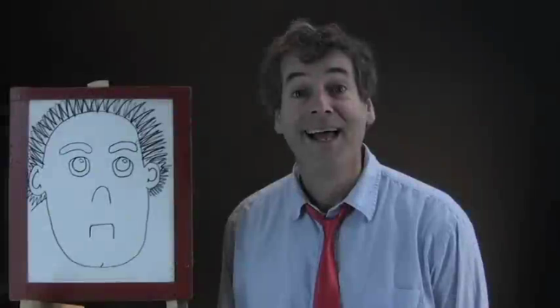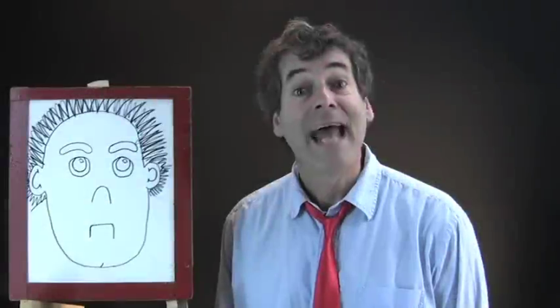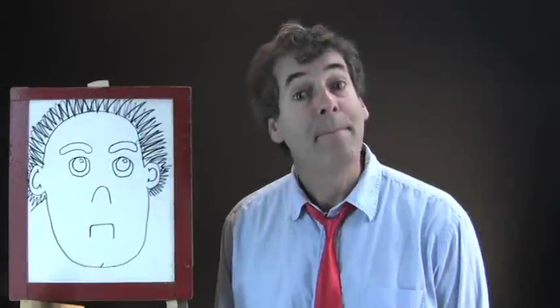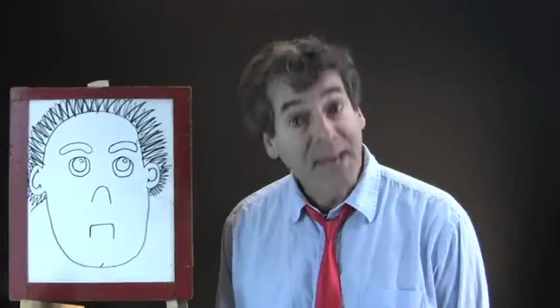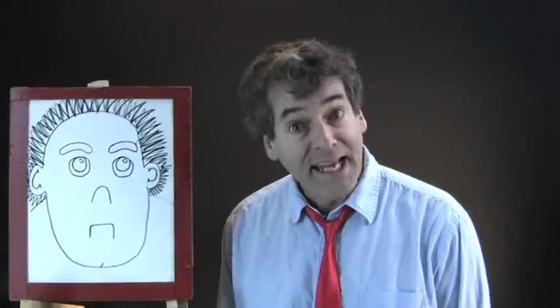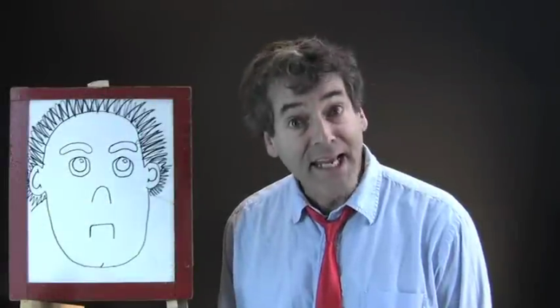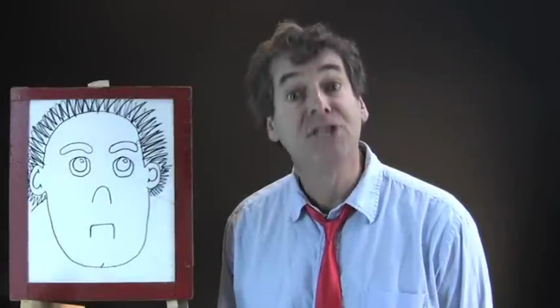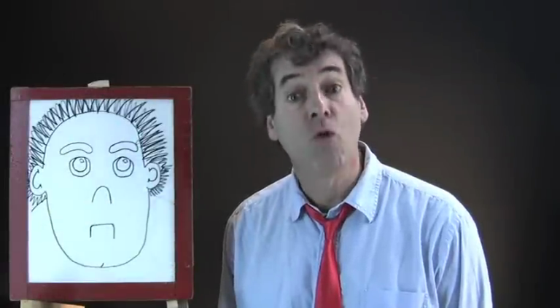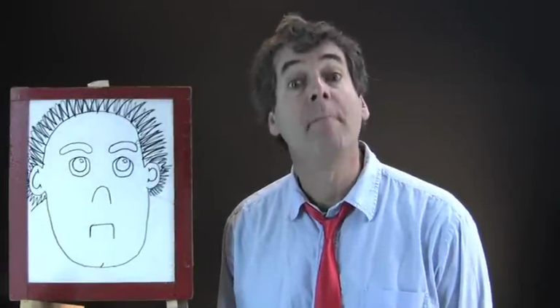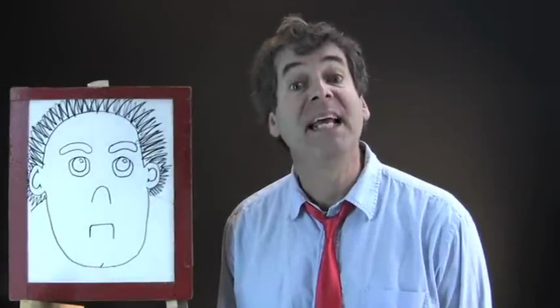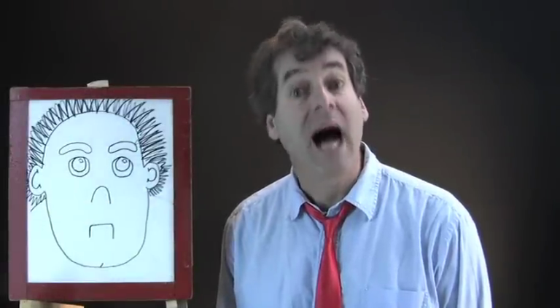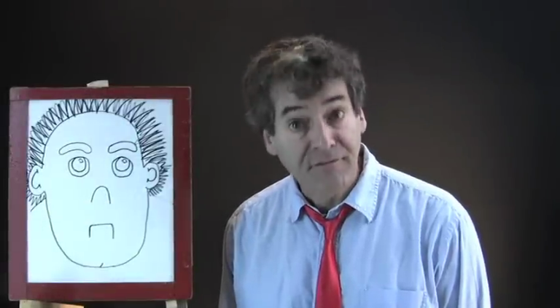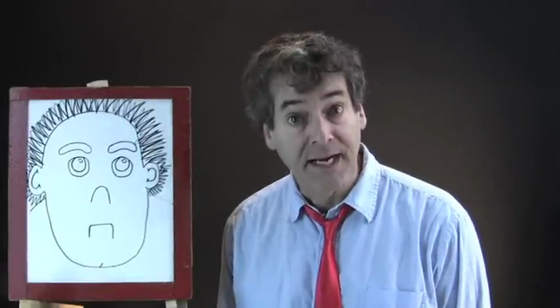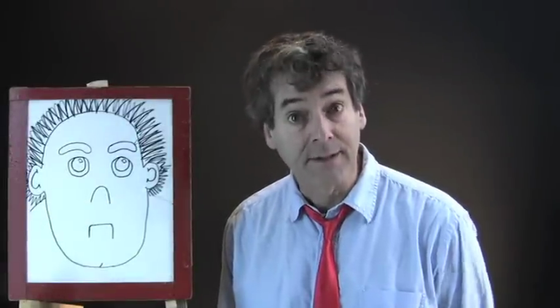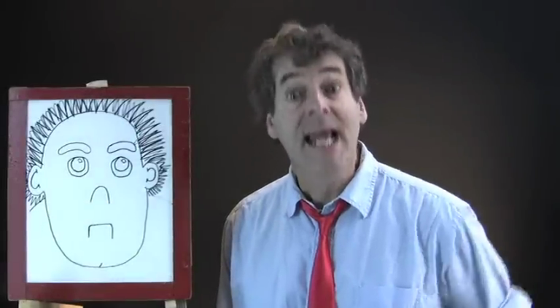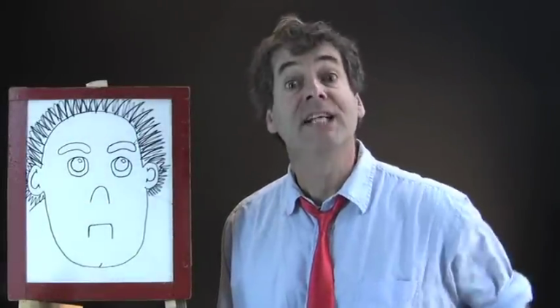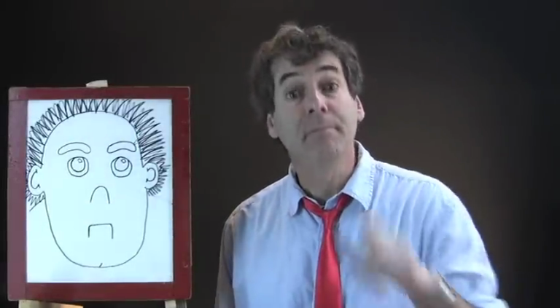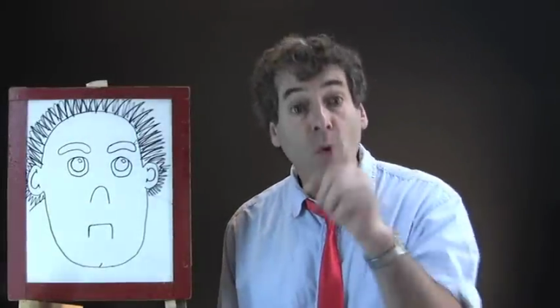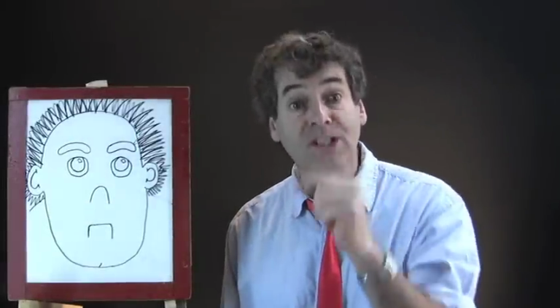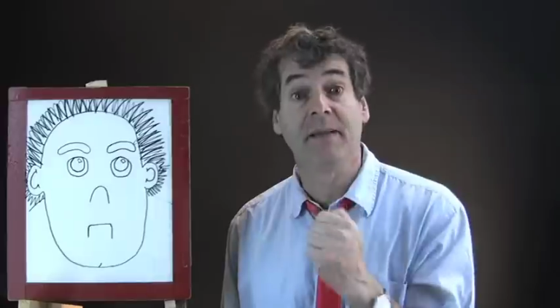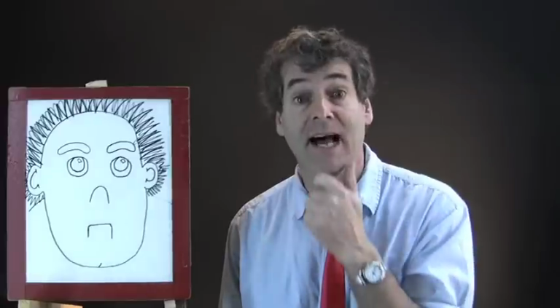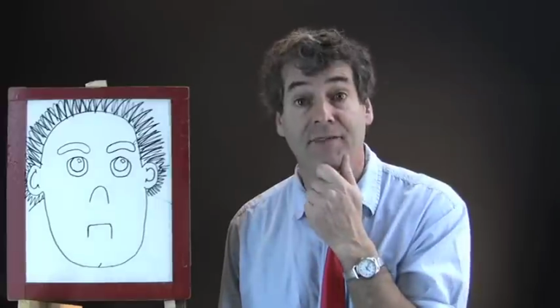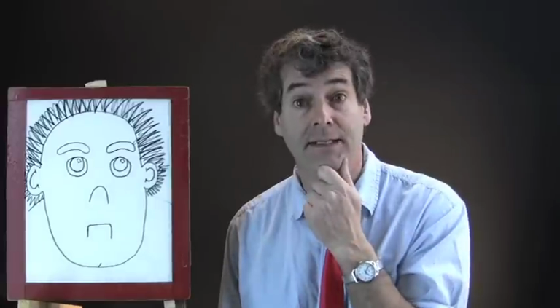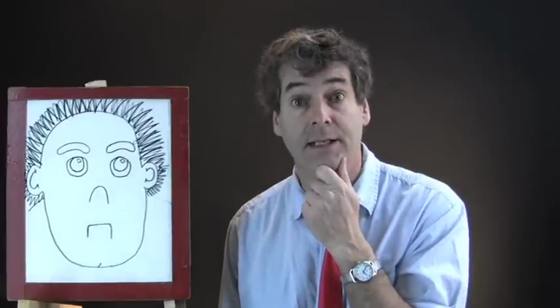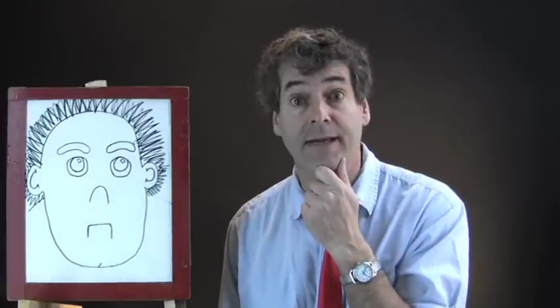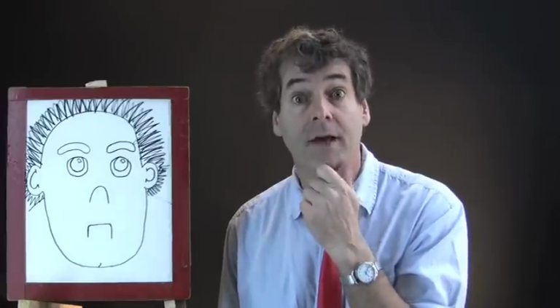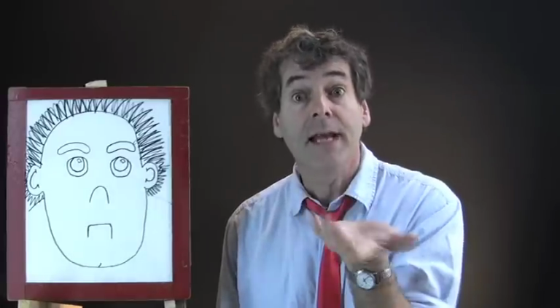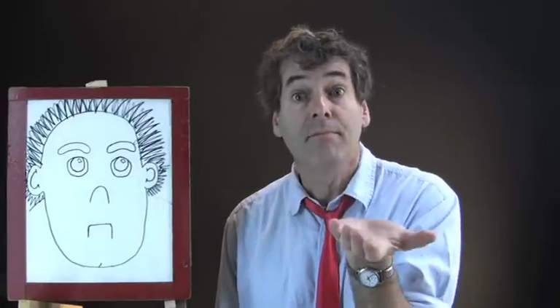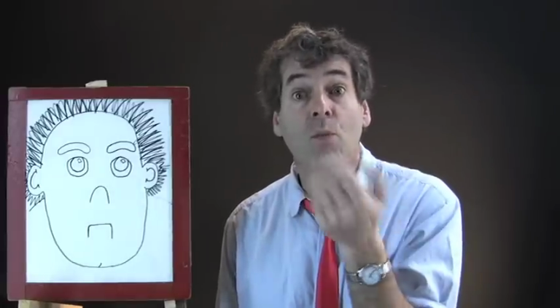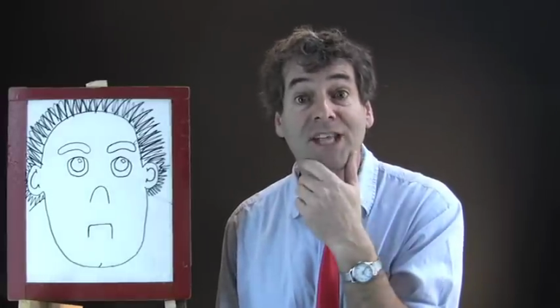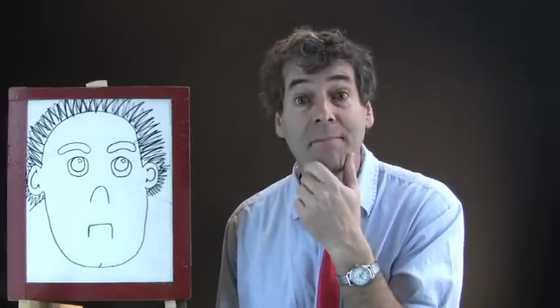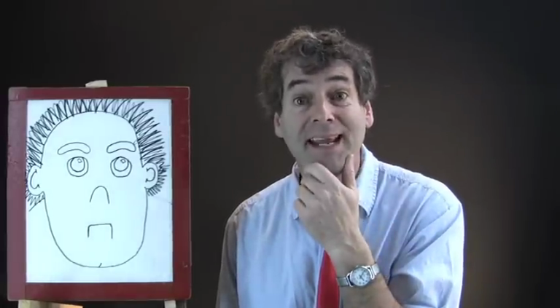B is for be confident. It's important to be confident in life. But what does that mean?